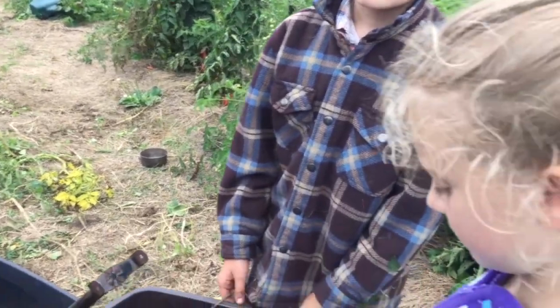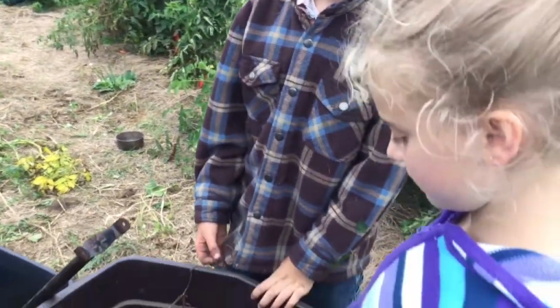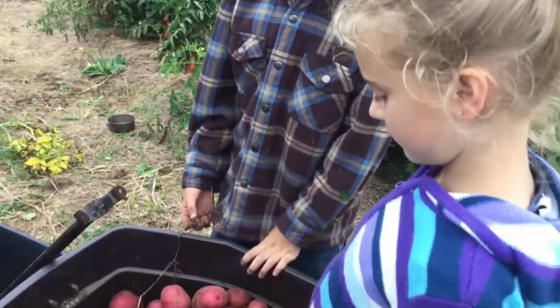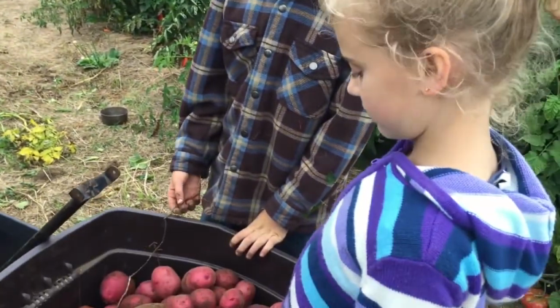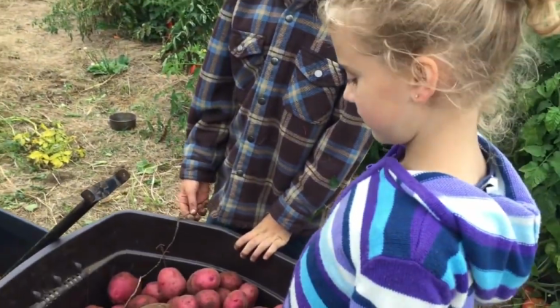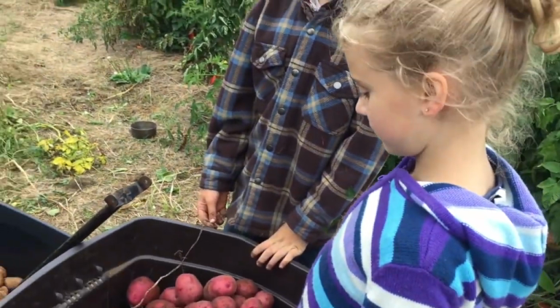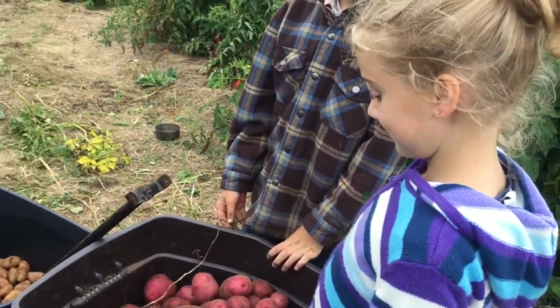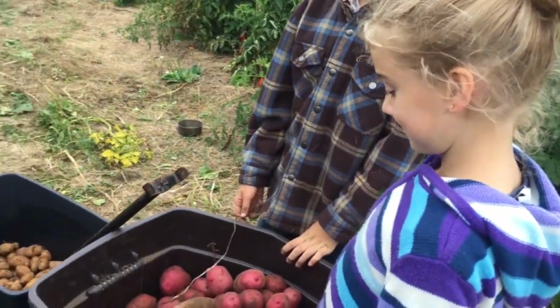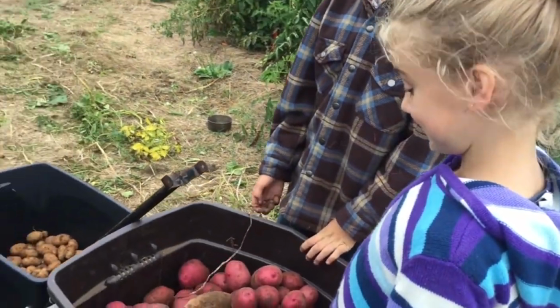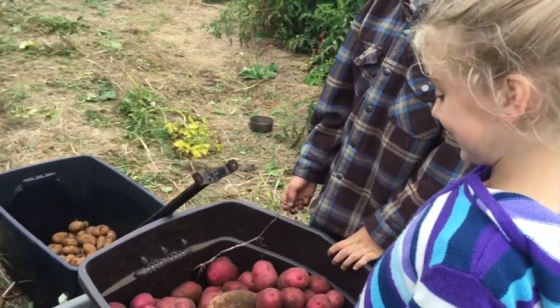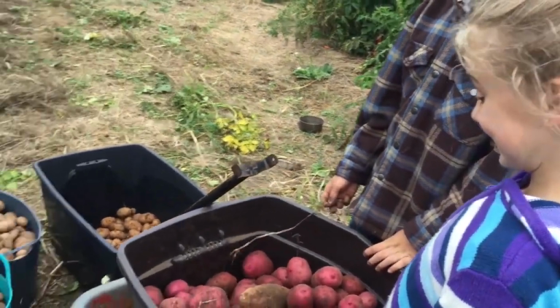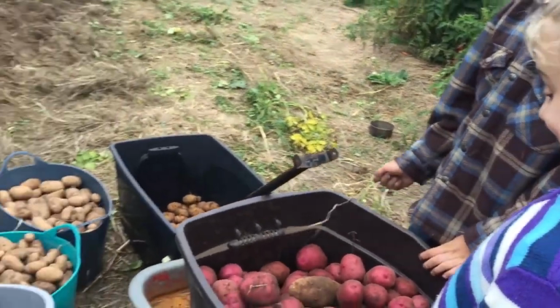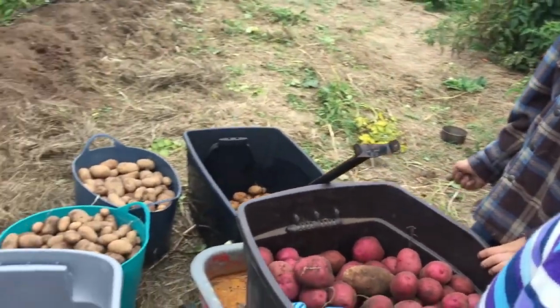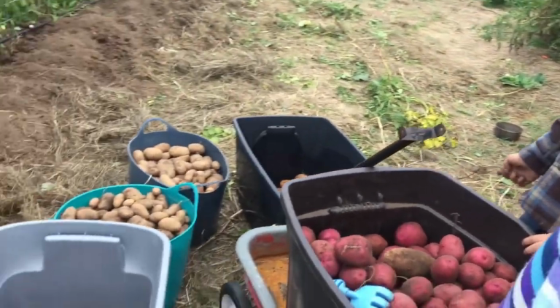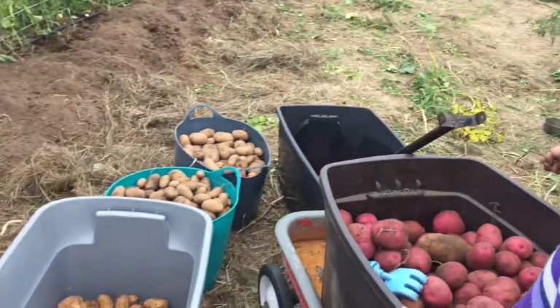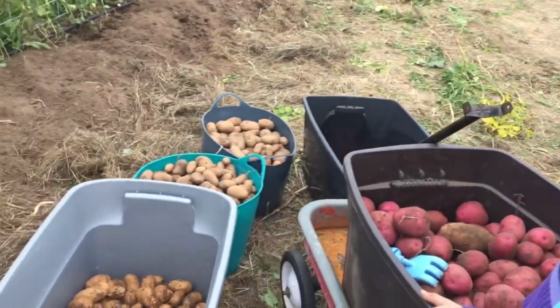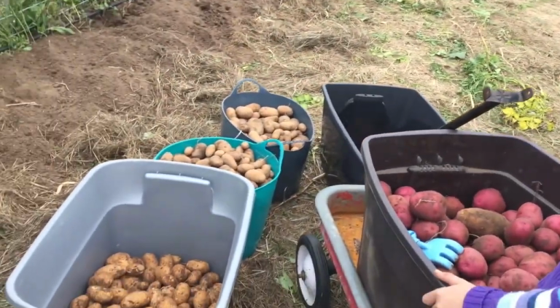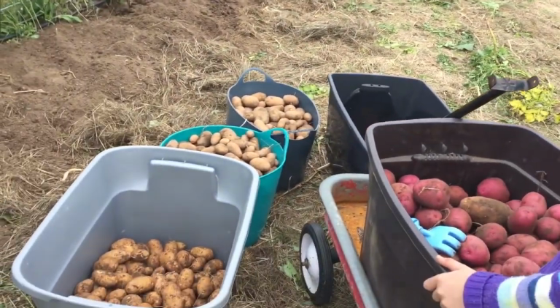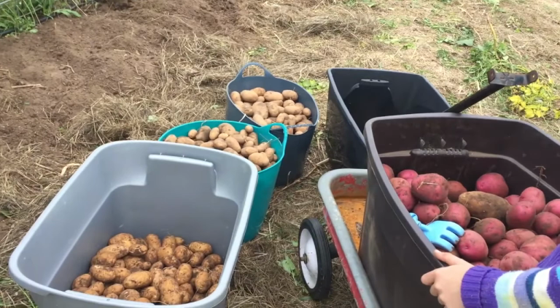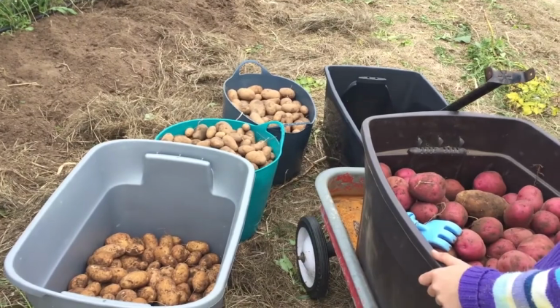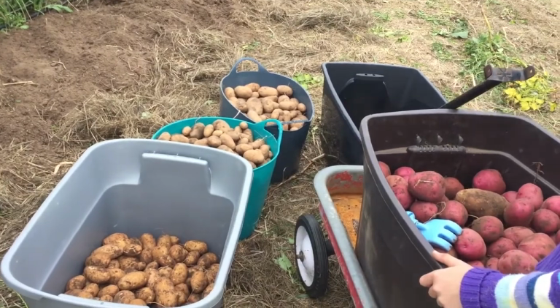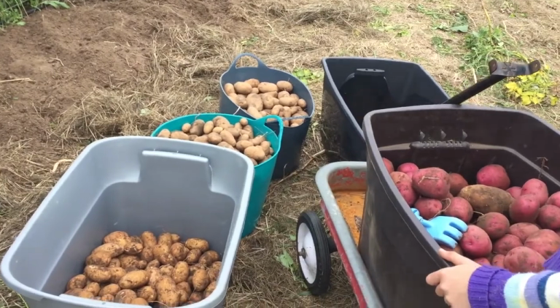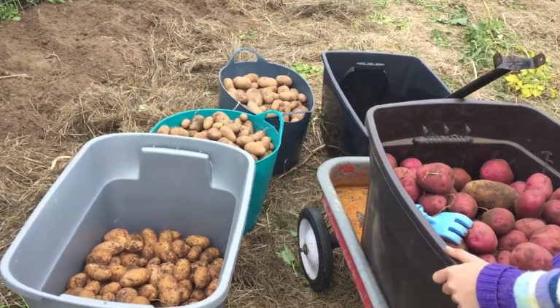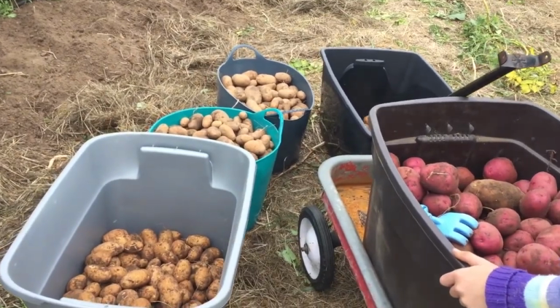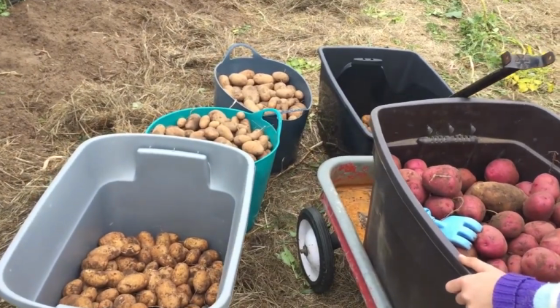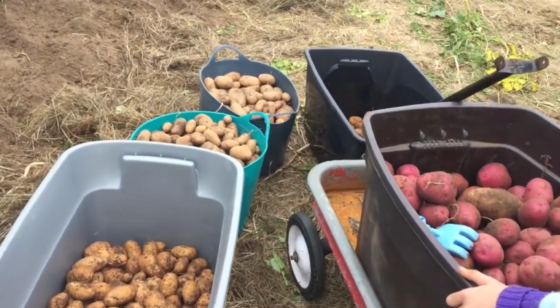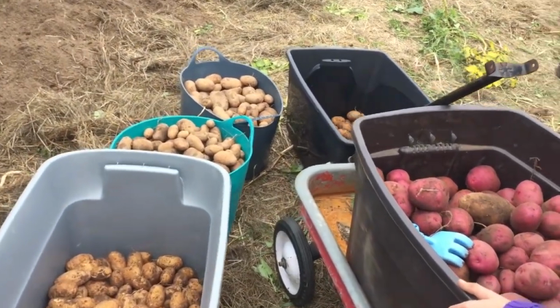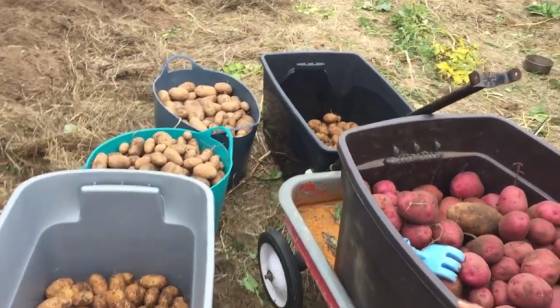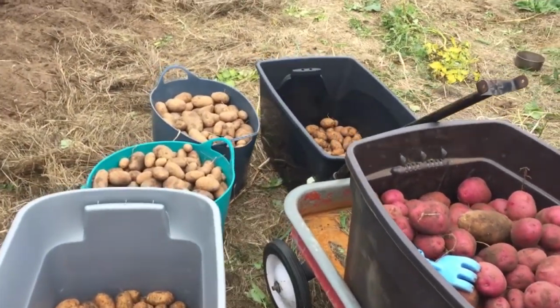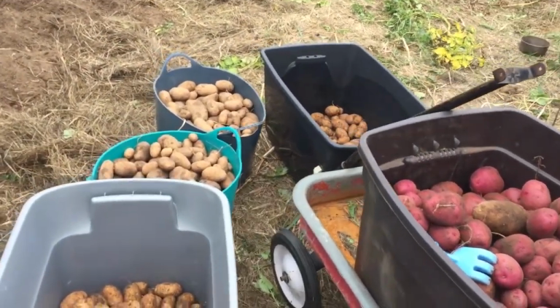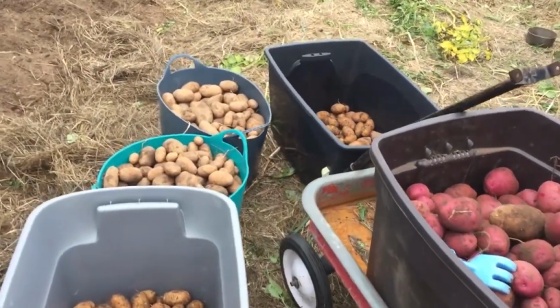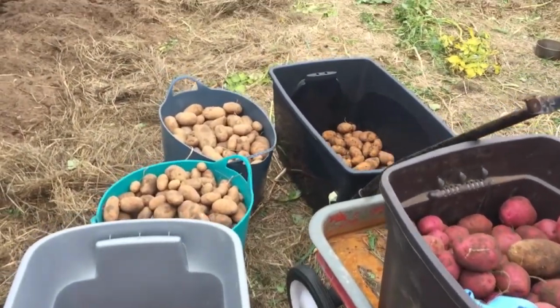Thank you, Kaelin, for your help. Alright, let's go find a scale and see how many pounds of potatoes we got.